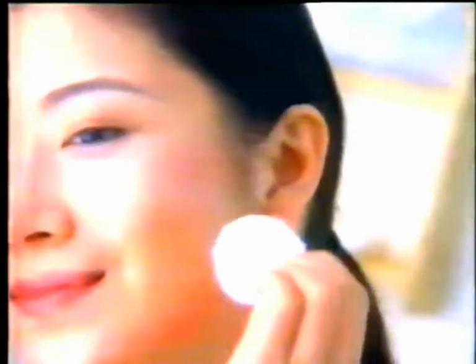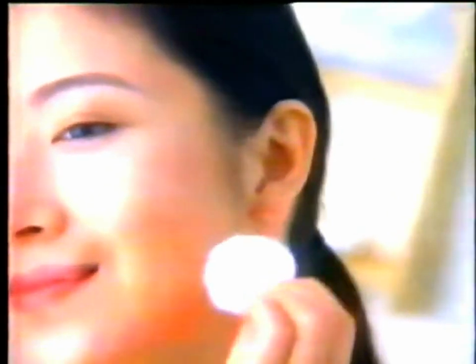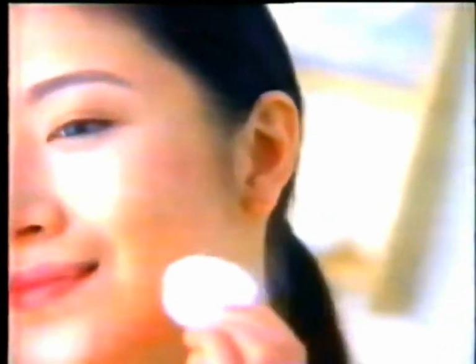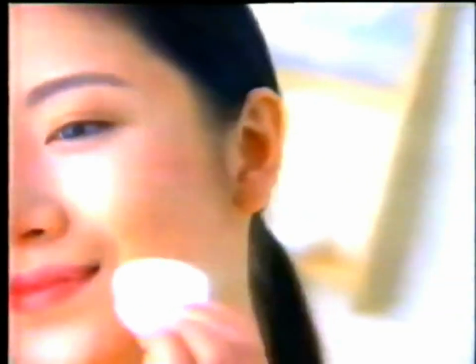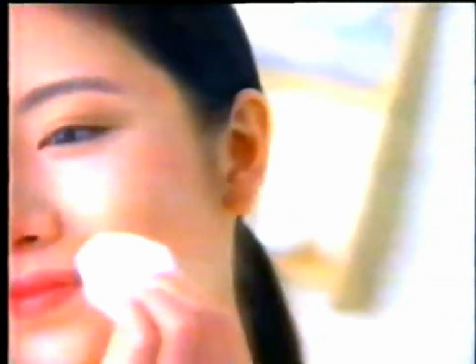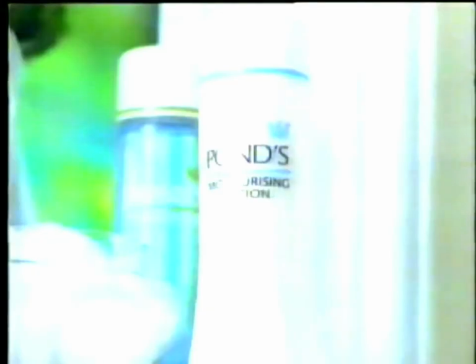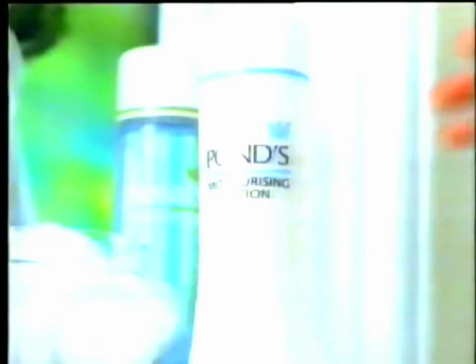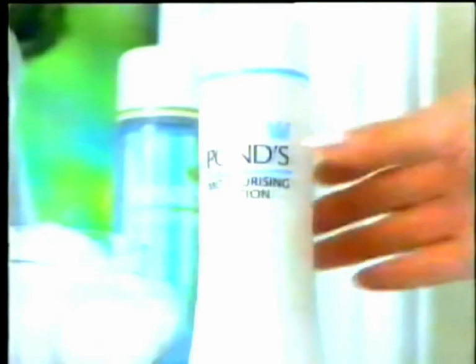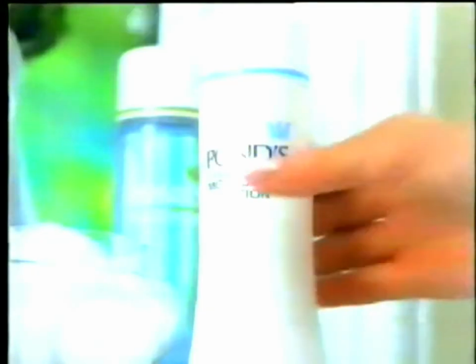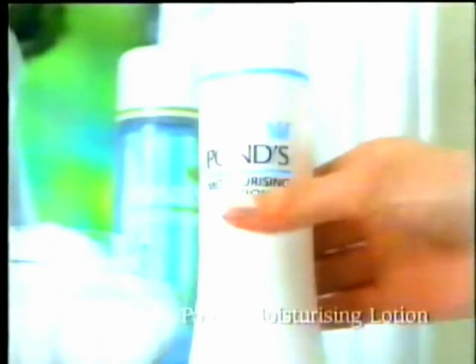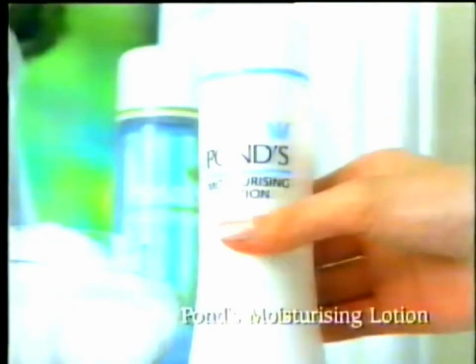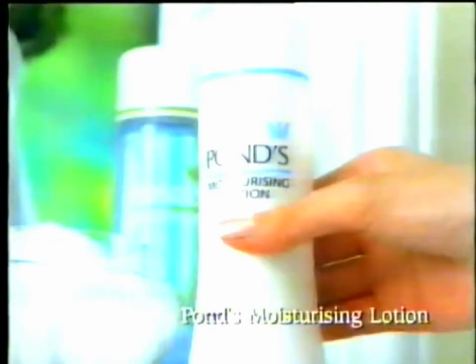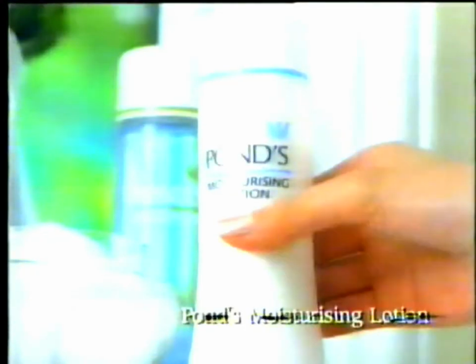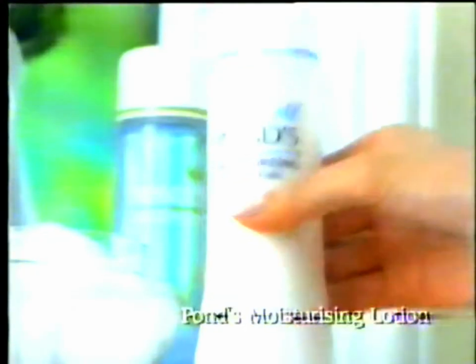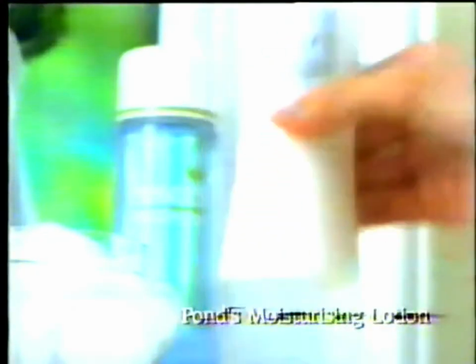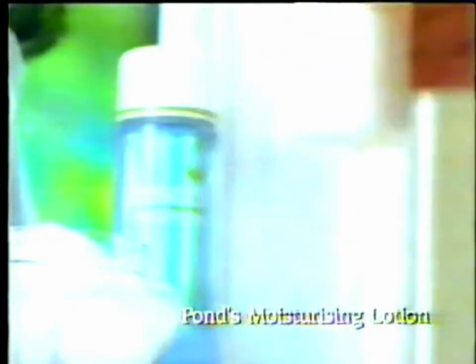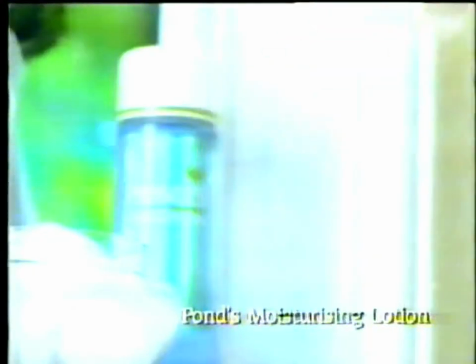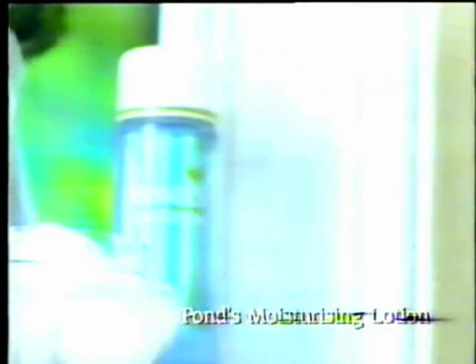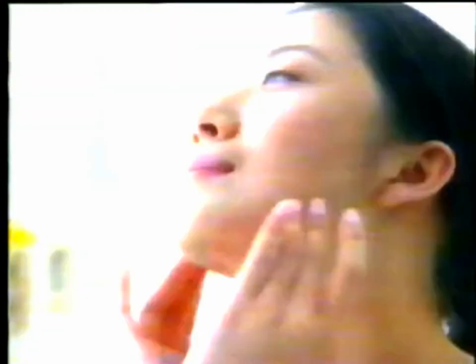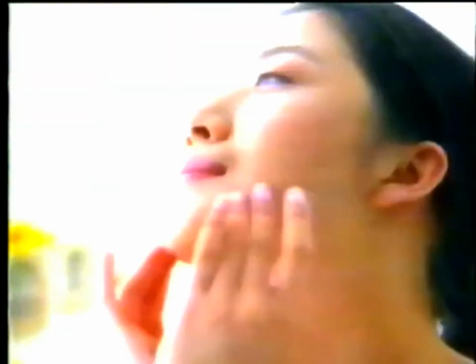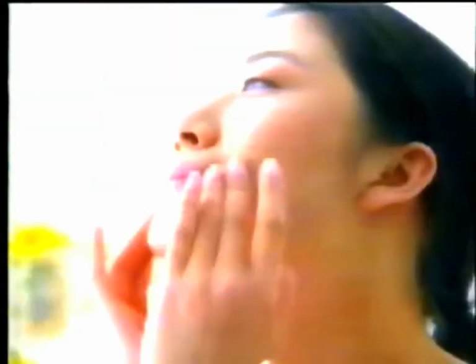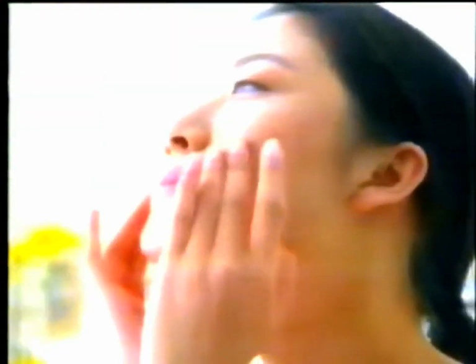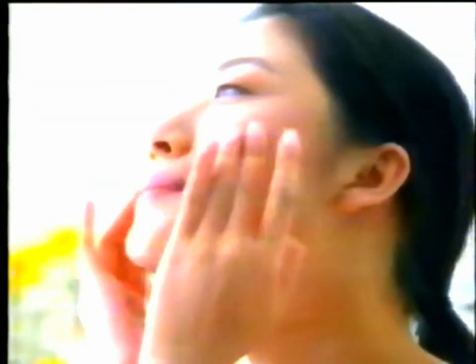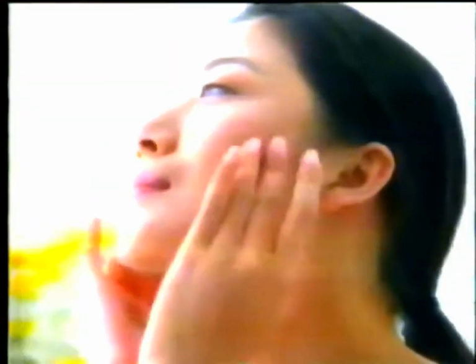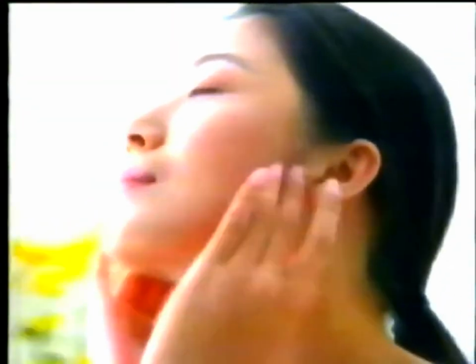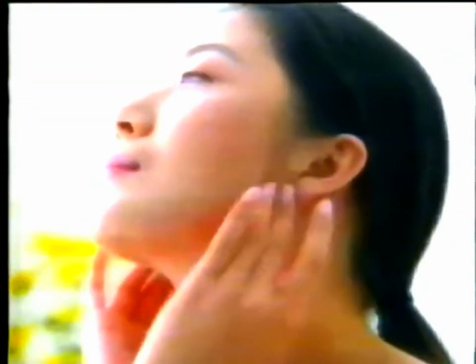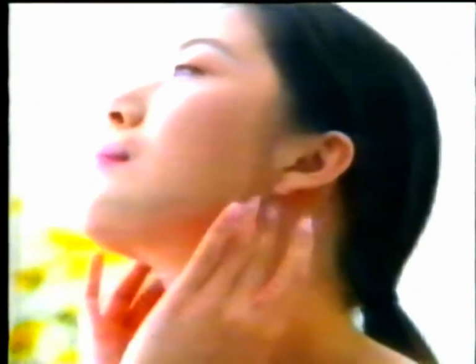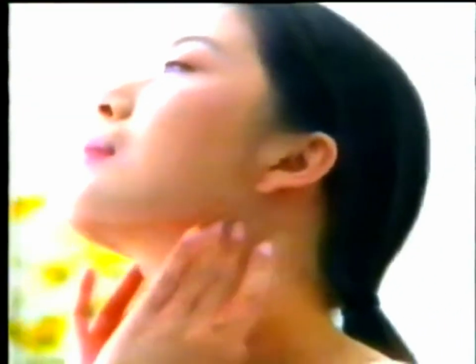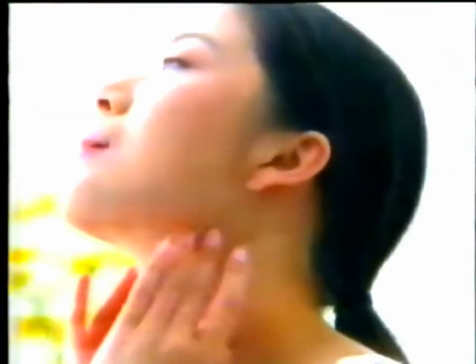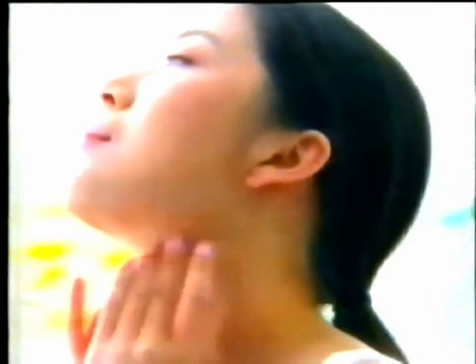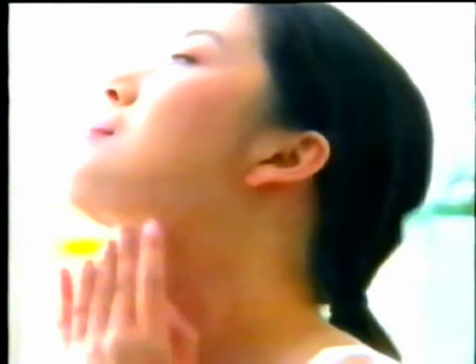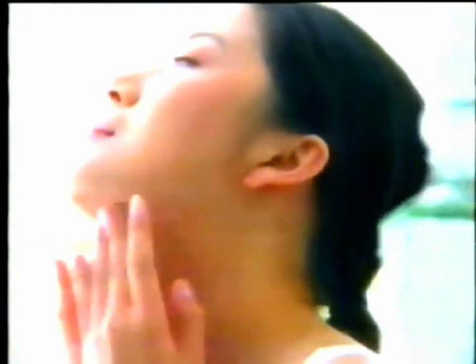Finally, Pond's Moisturizing Lotion nourishes your skin, leaving it soft and smooth.